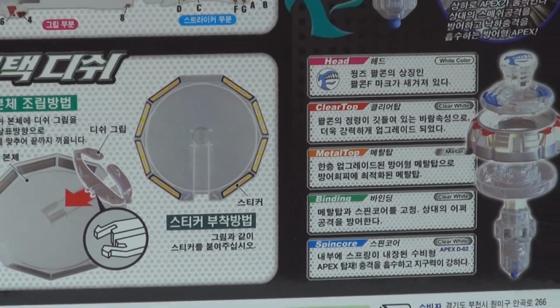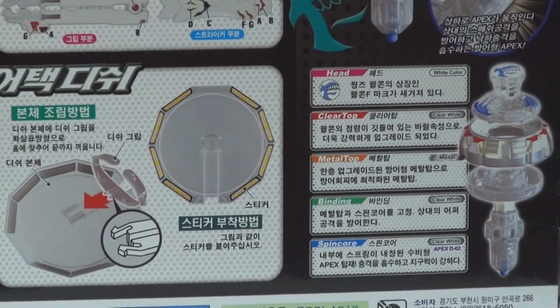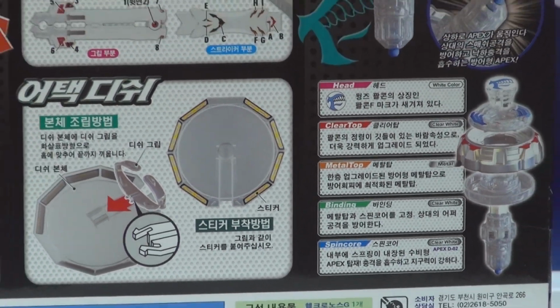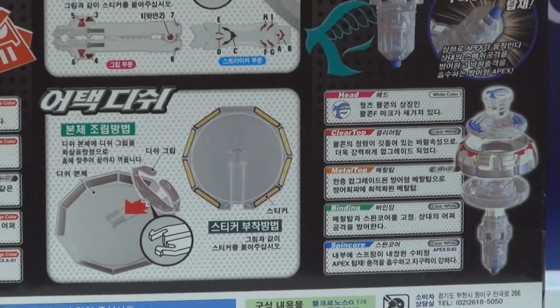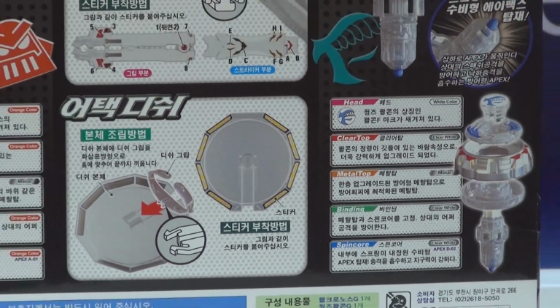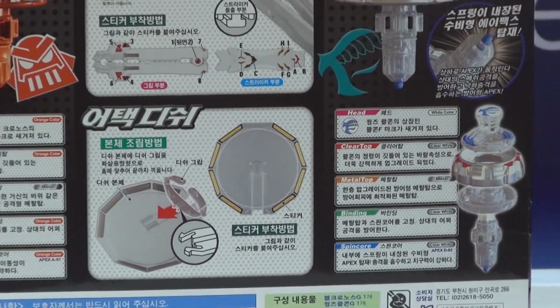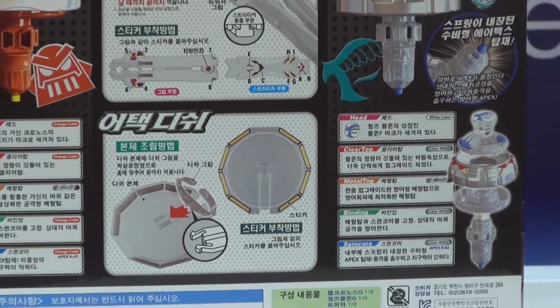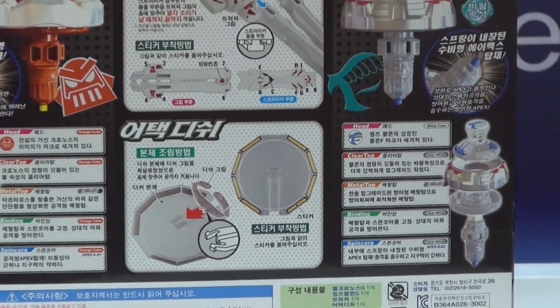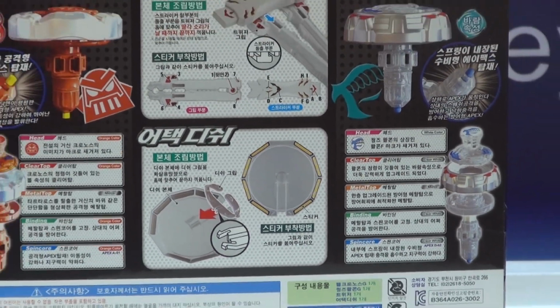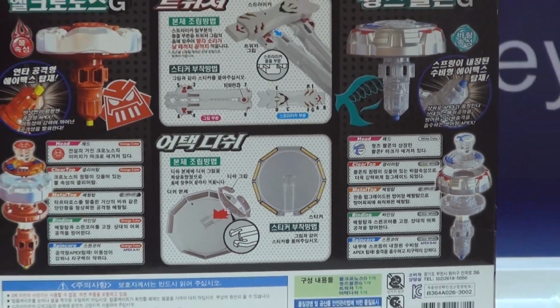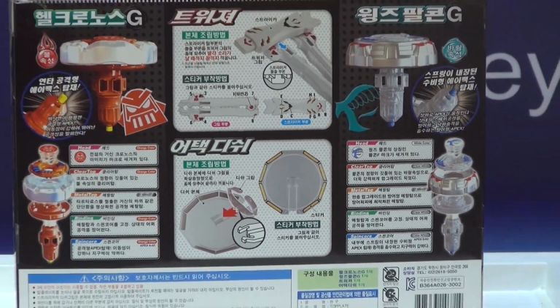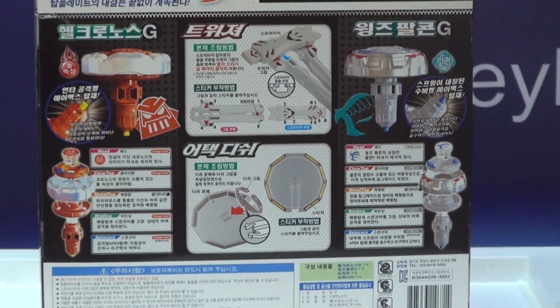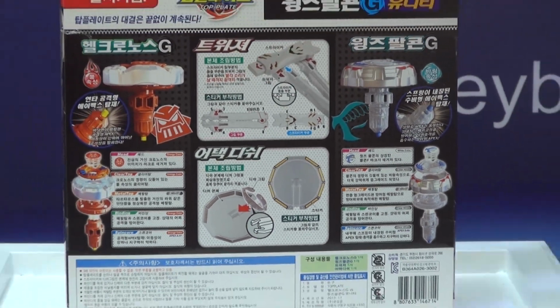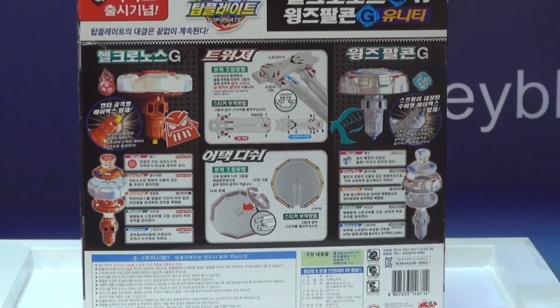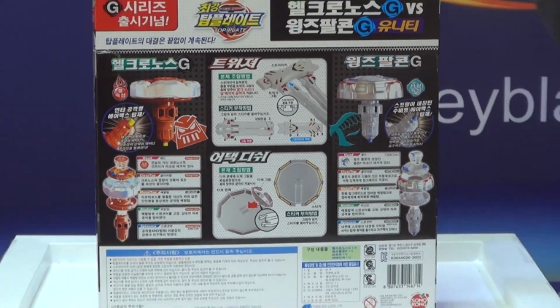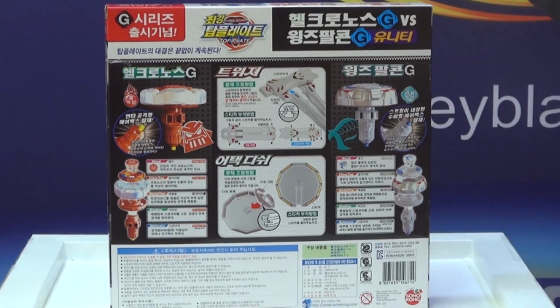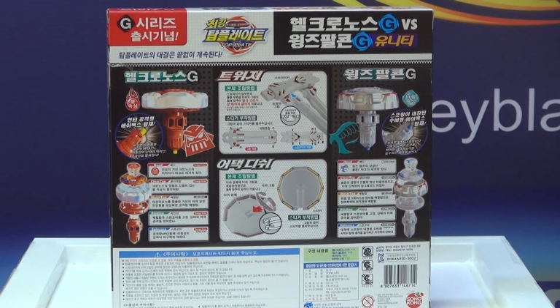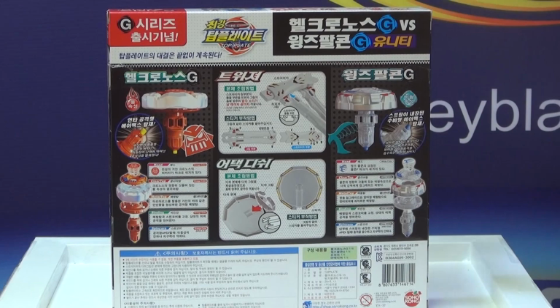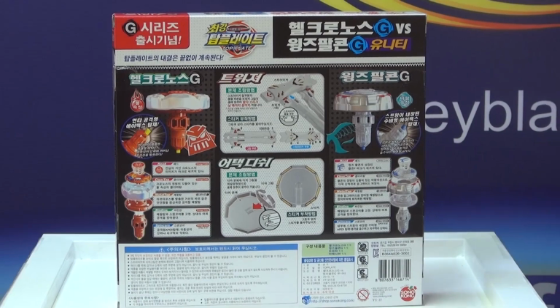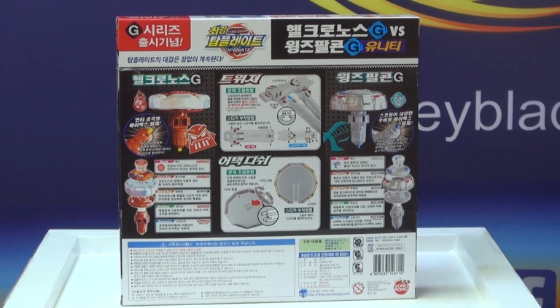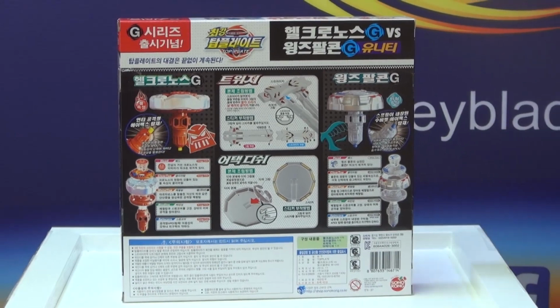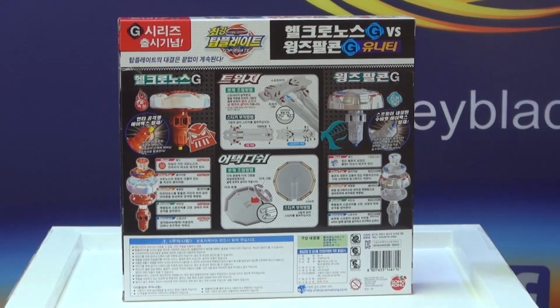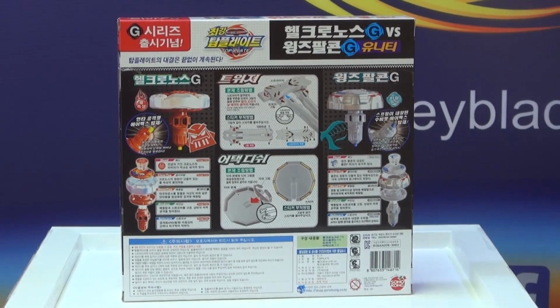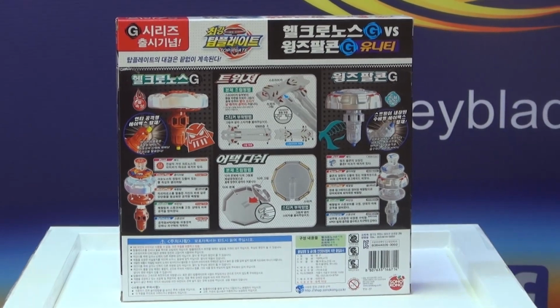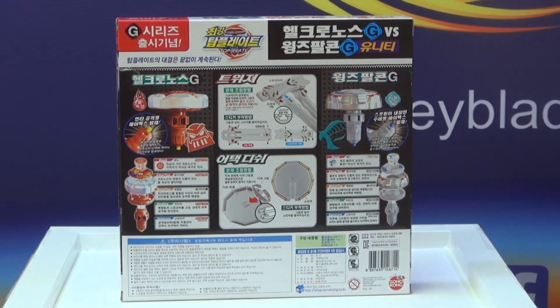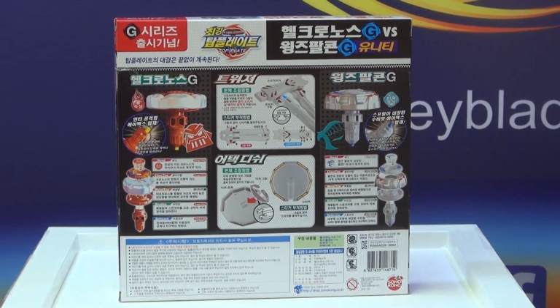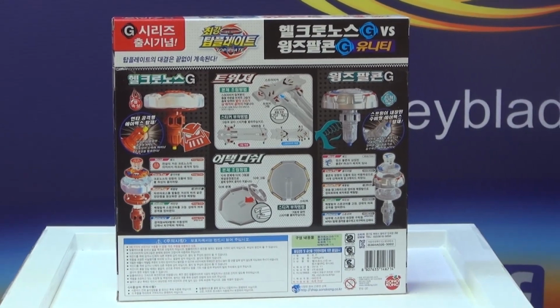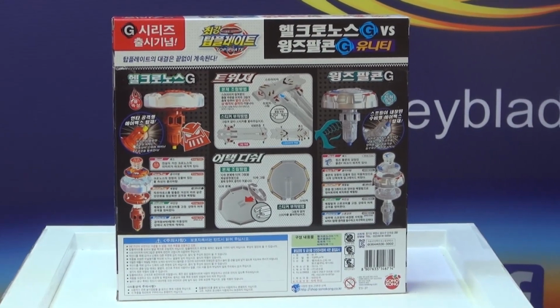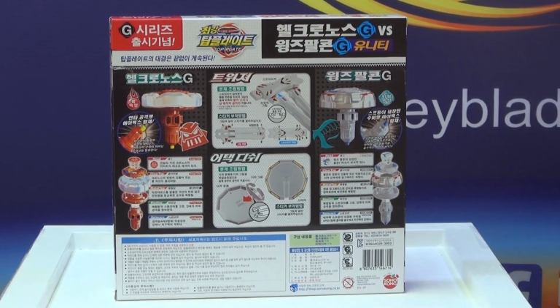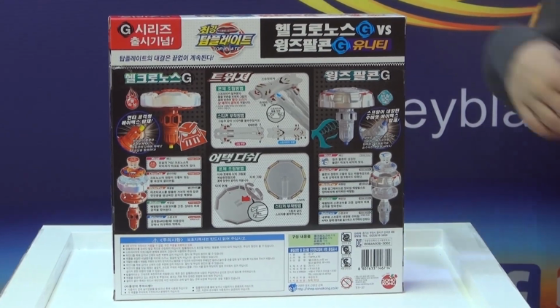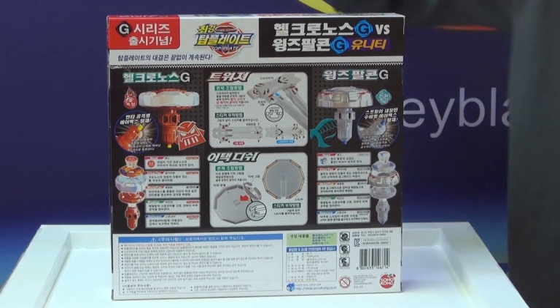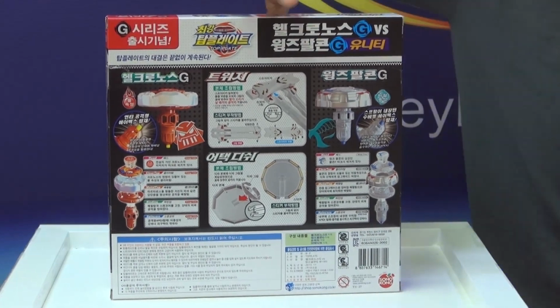The metal tops of all Top Blades have now changed with the G Series. It's called the G Series.